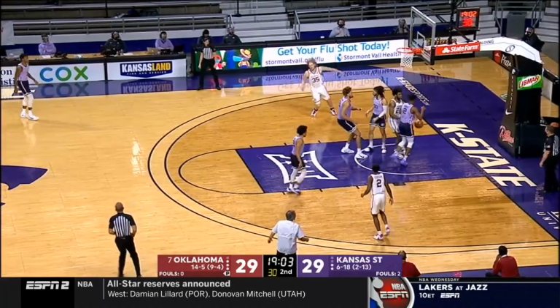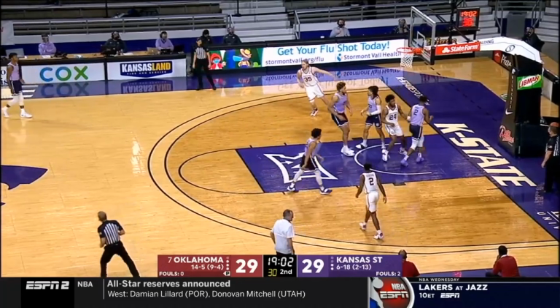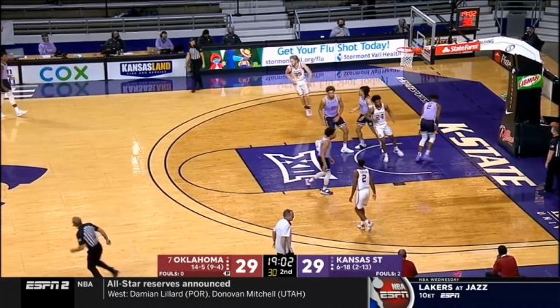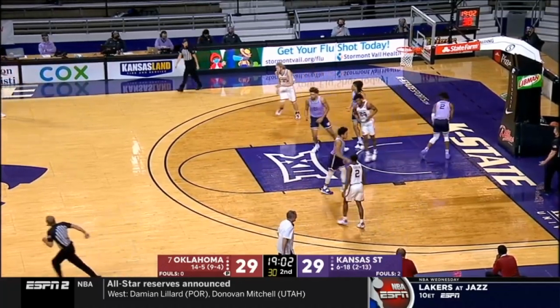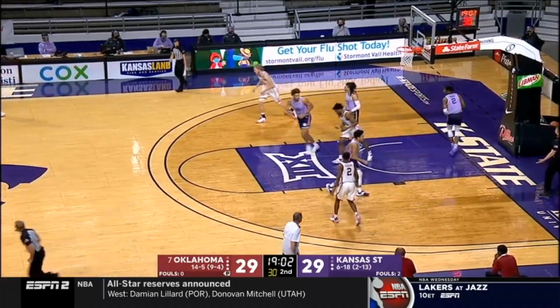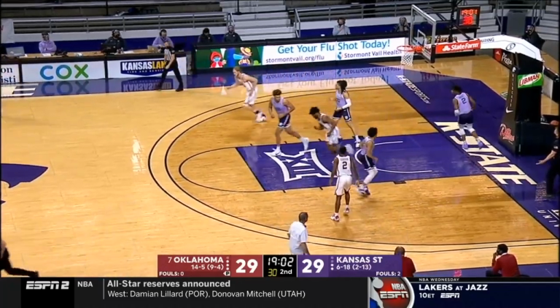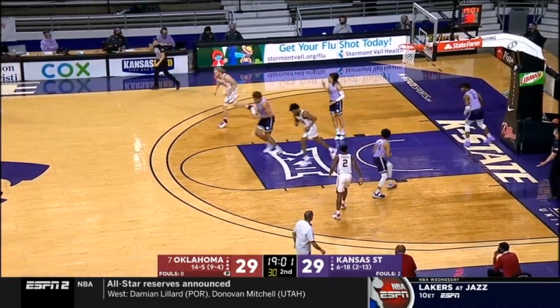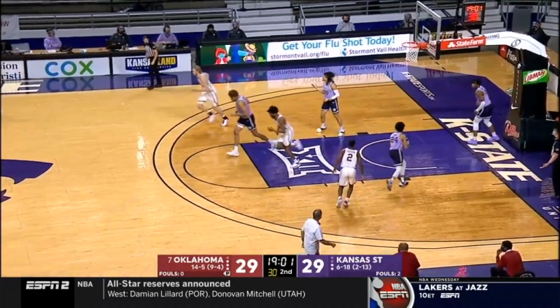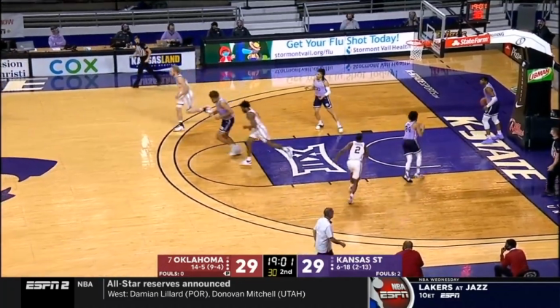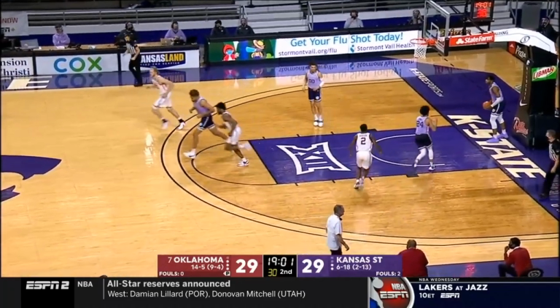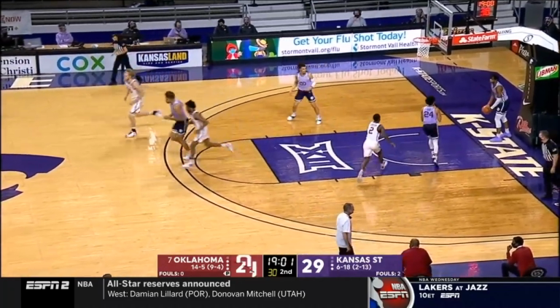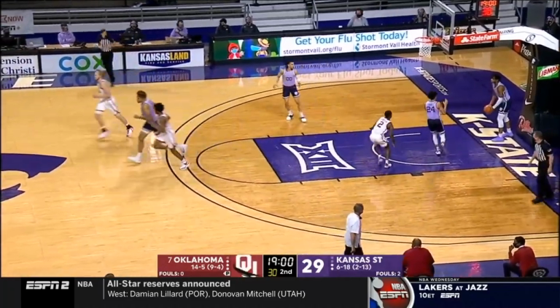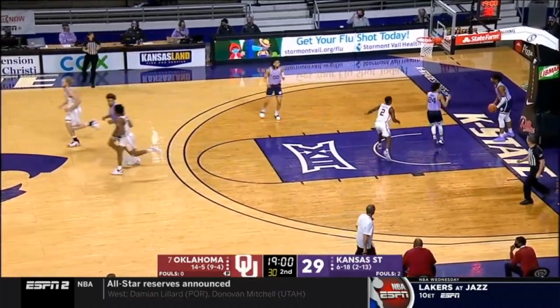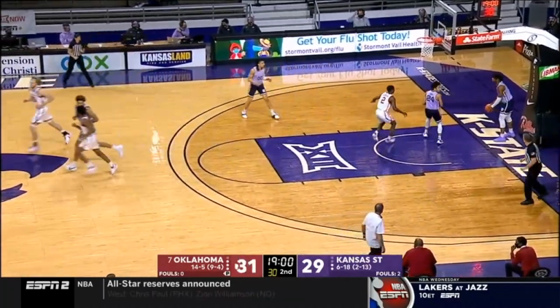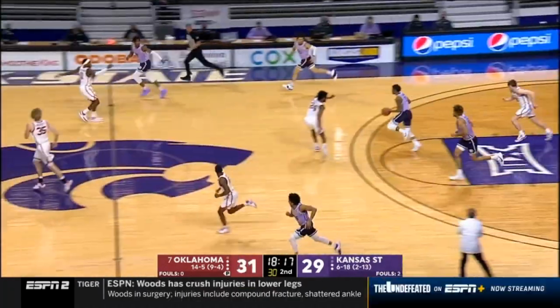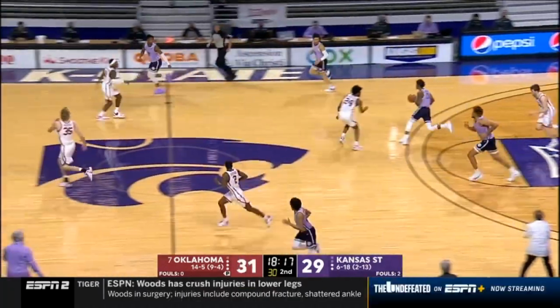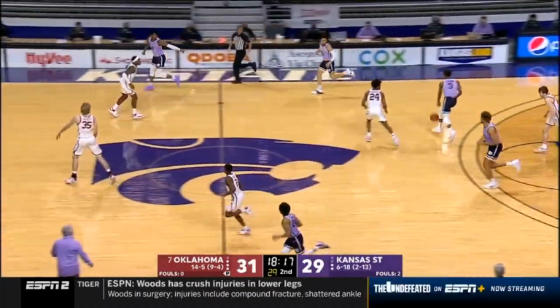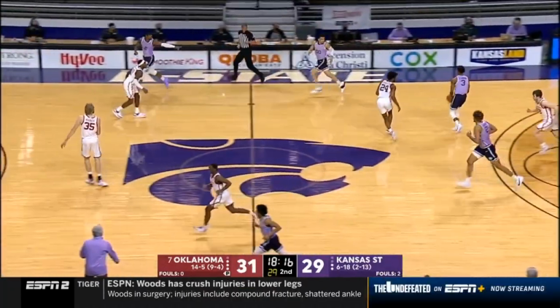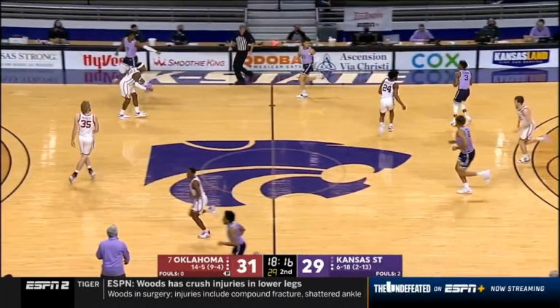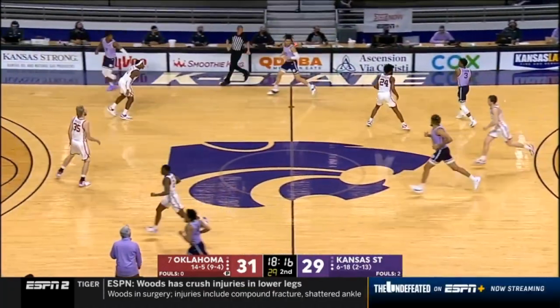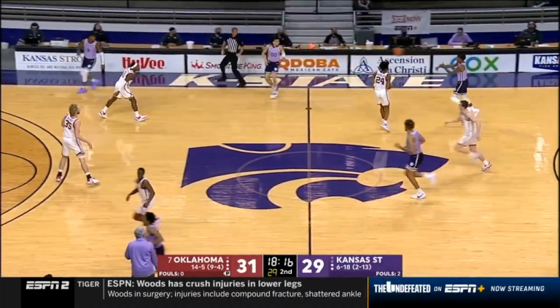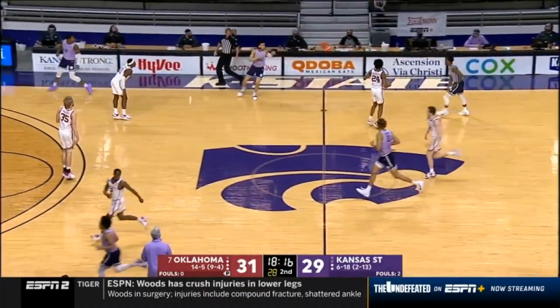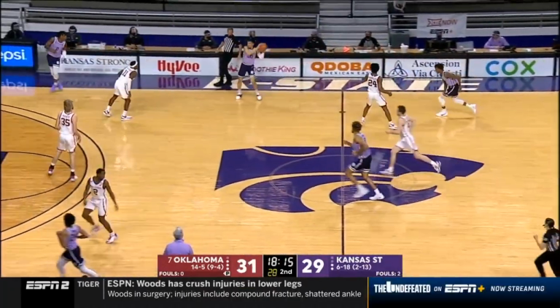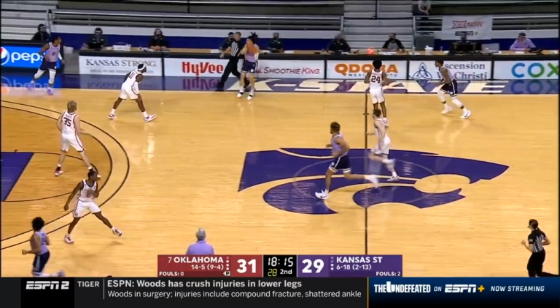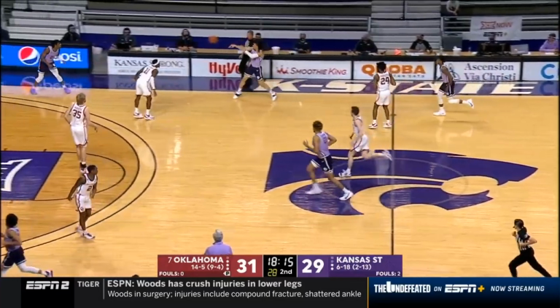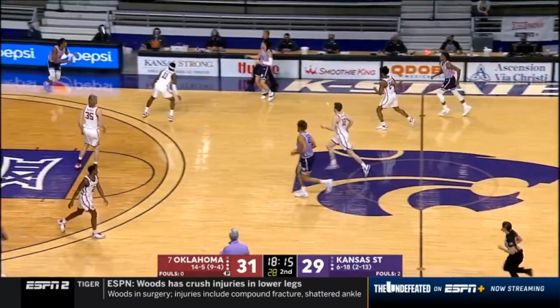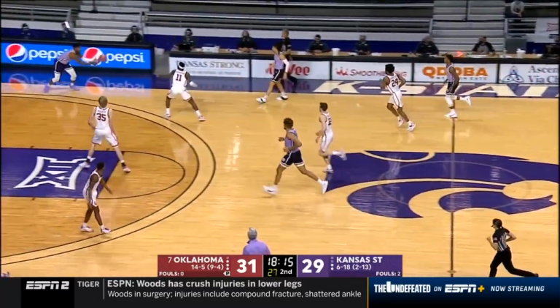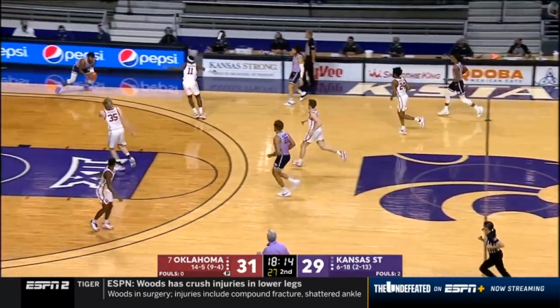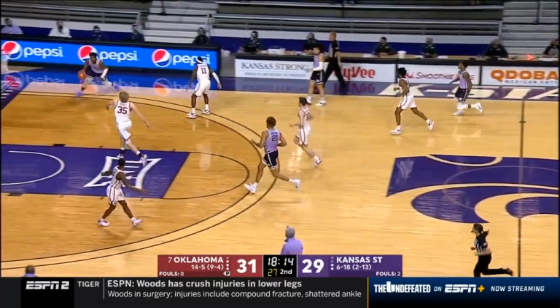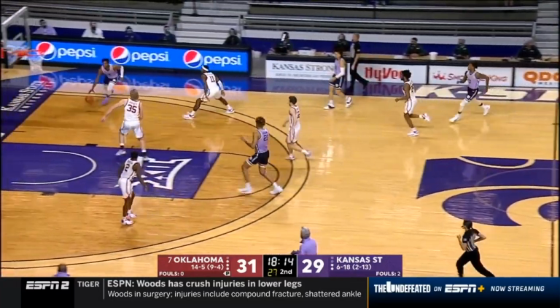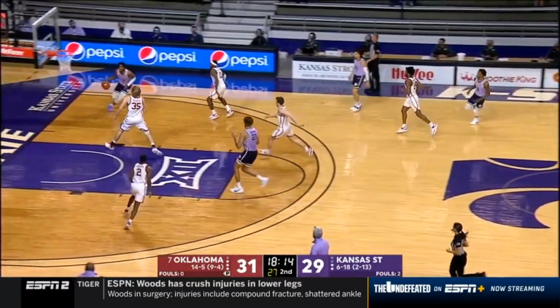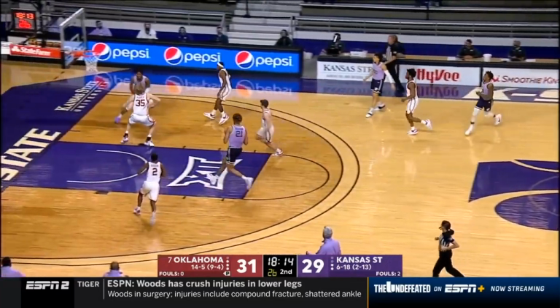Second chance opportunity for Harkless on his own miss — on the floor before the game with him for the photographs.